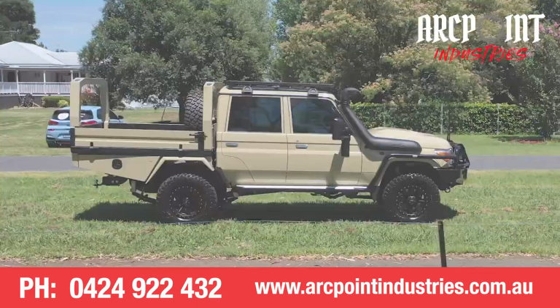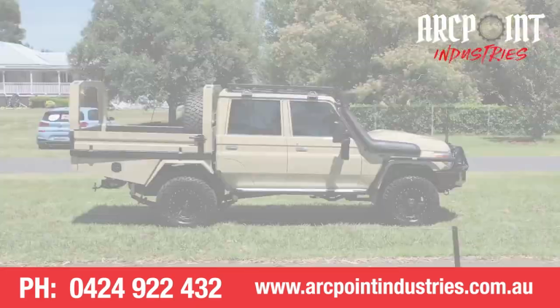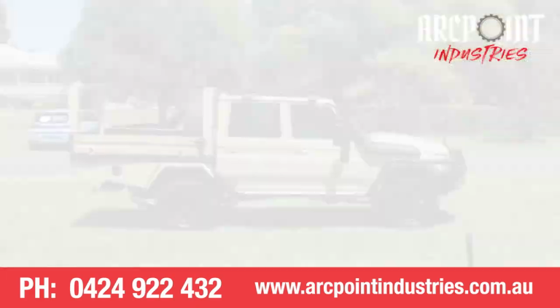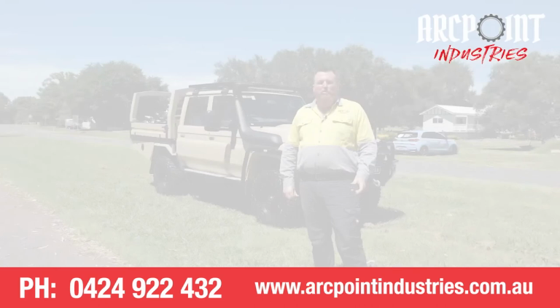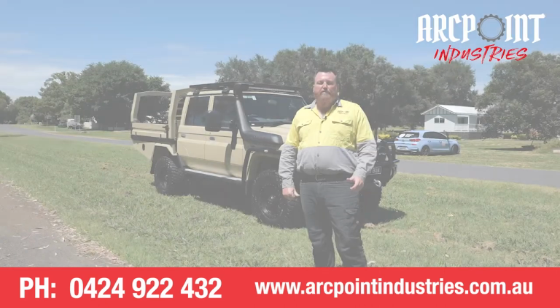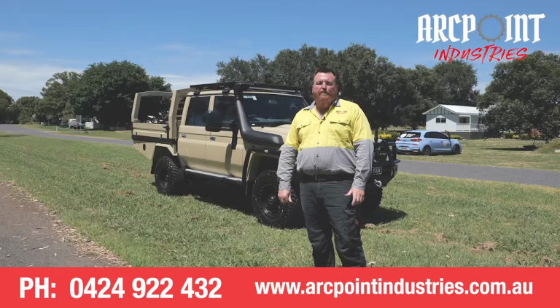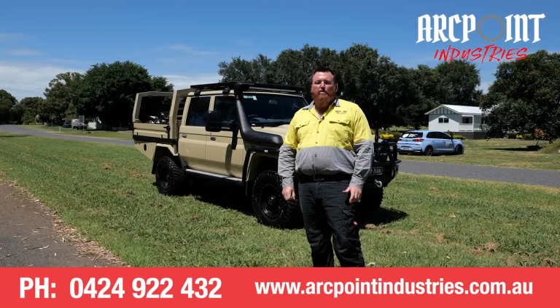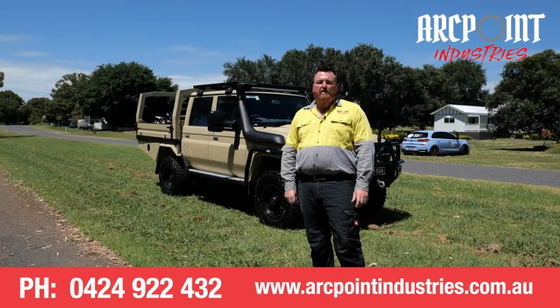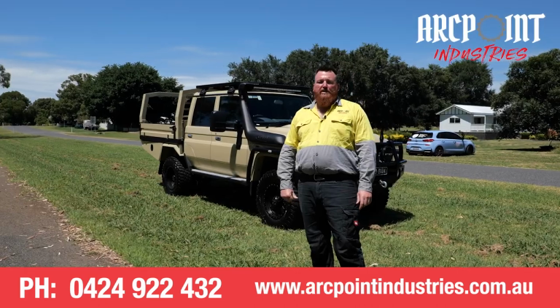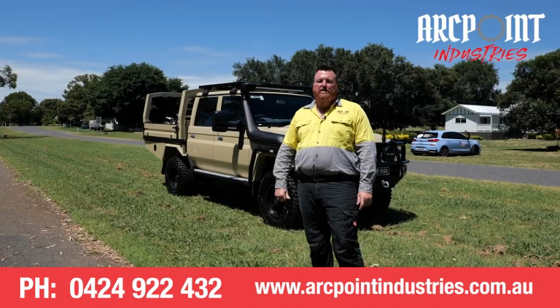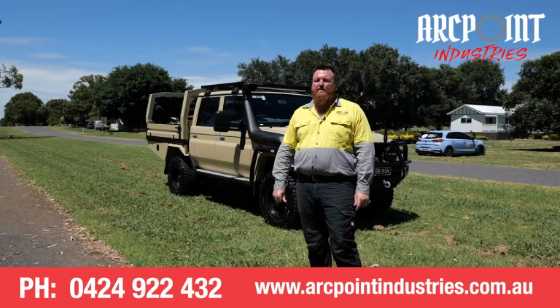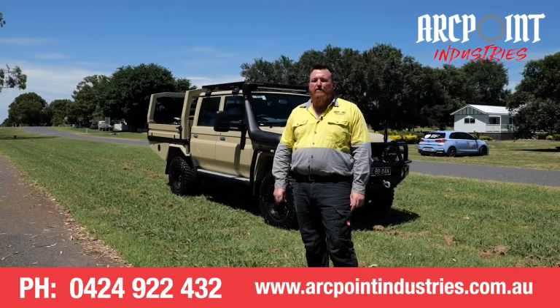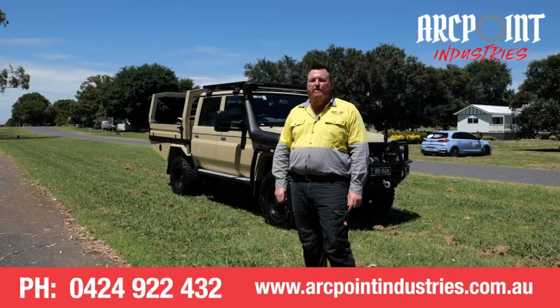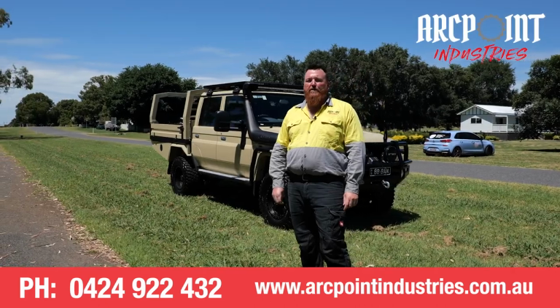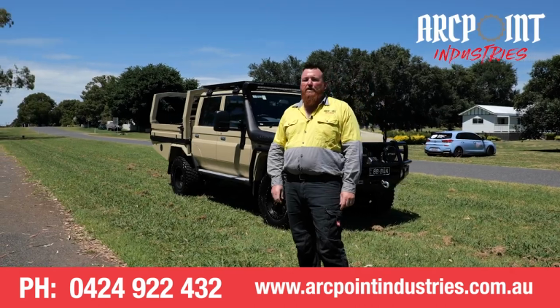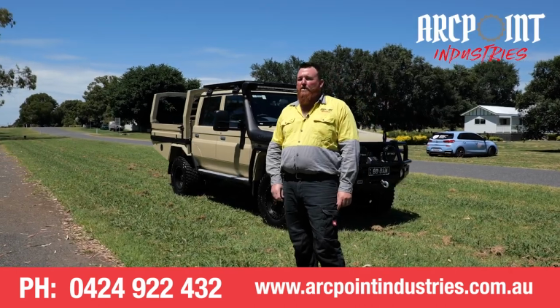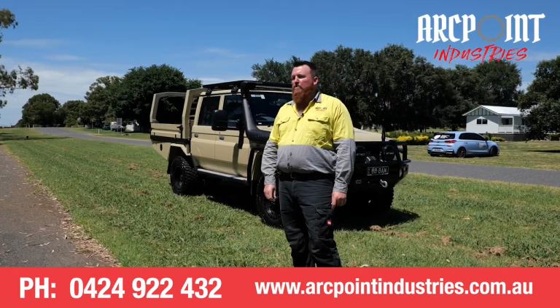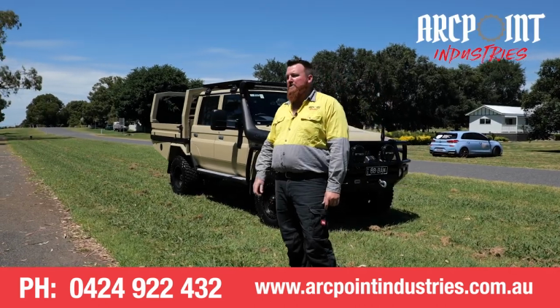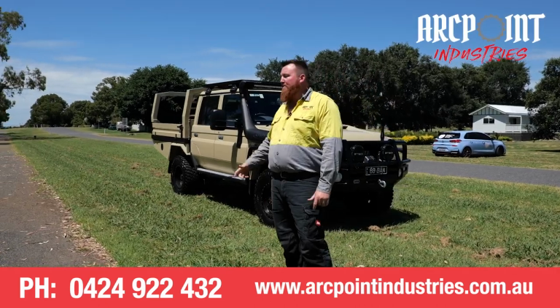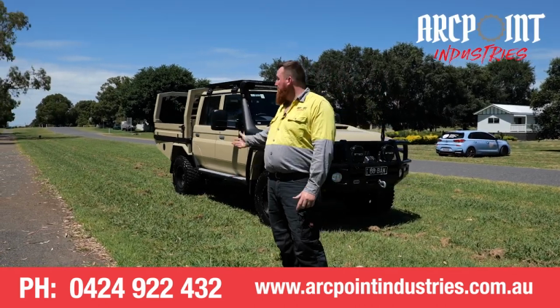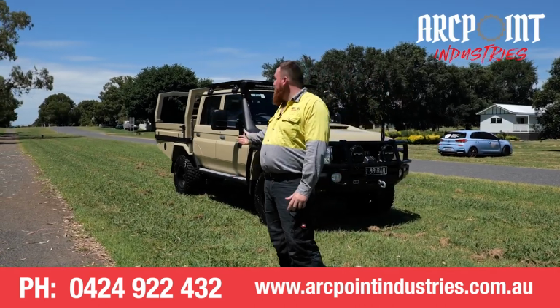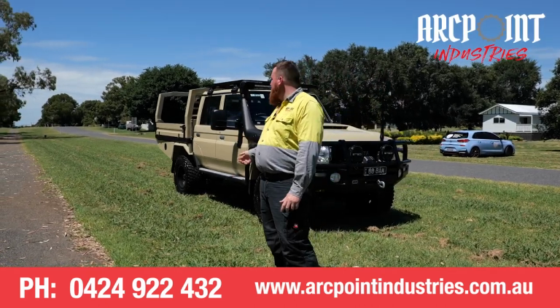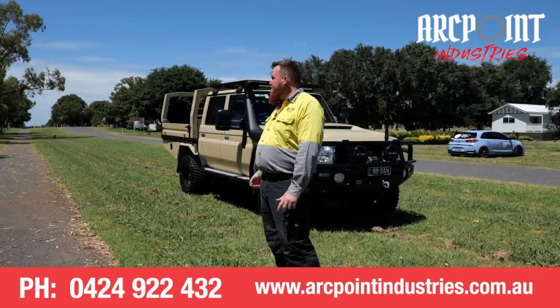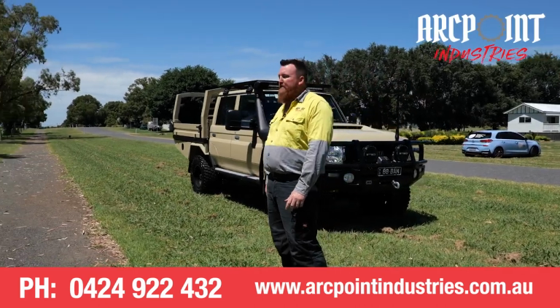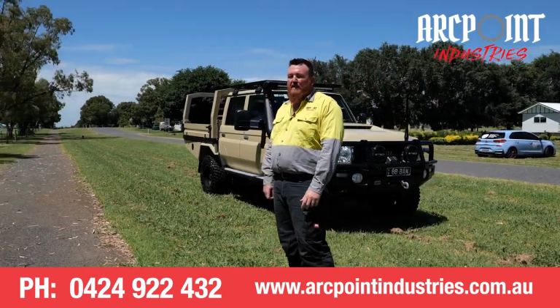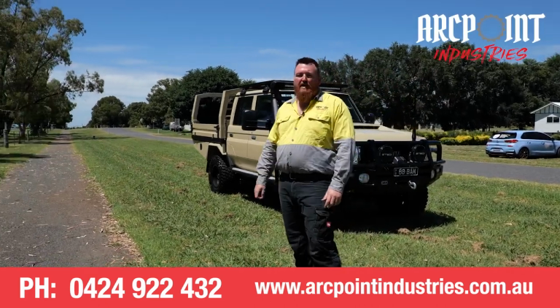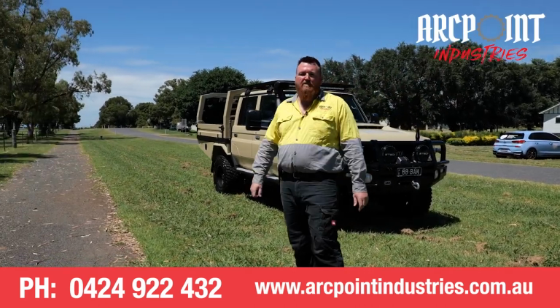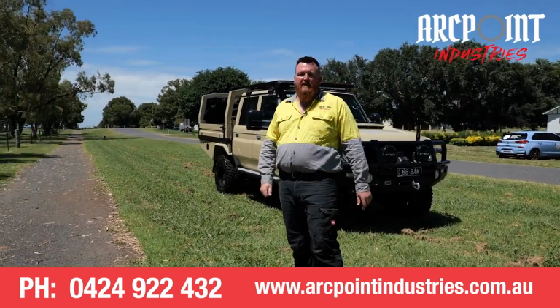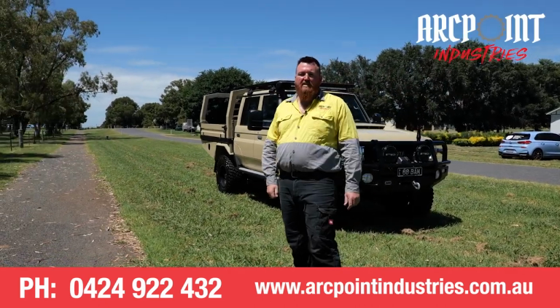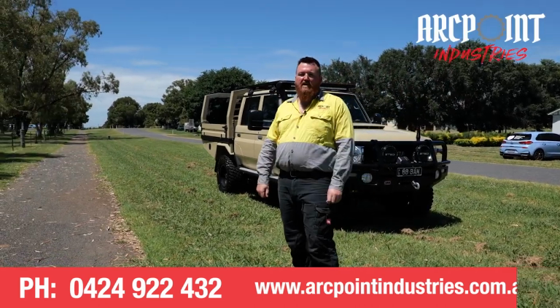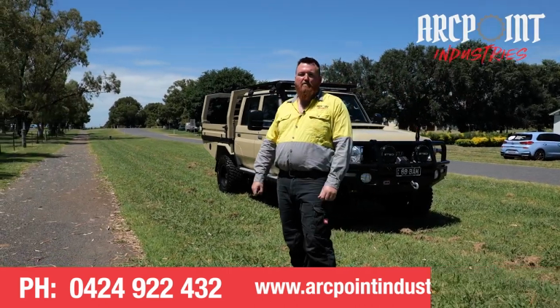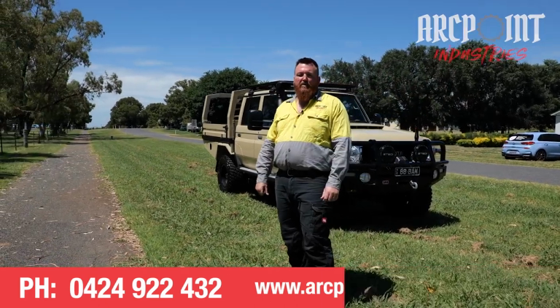If you're looking for a quality tray for your ute or something a little bit different, come and see us at OffPoint.